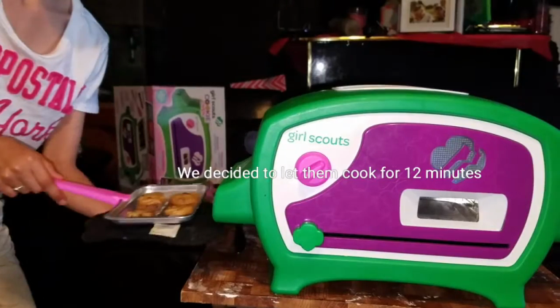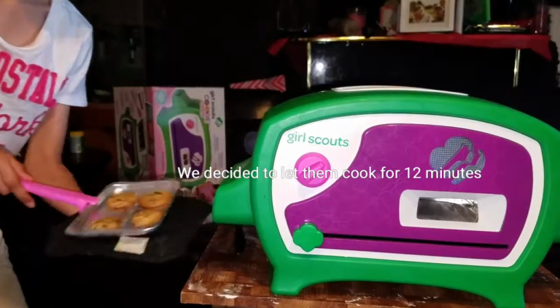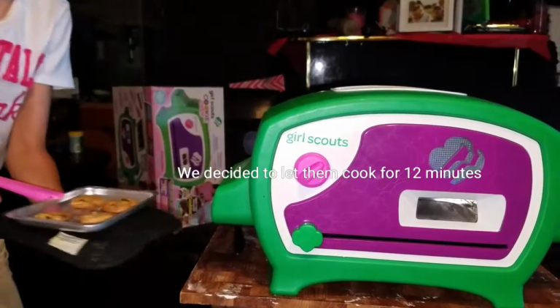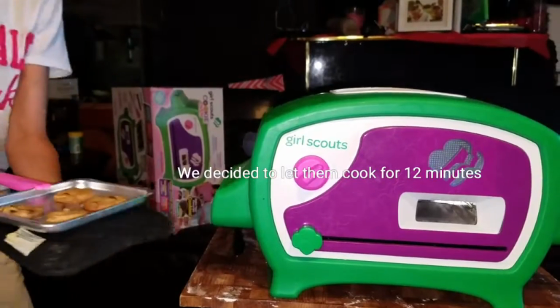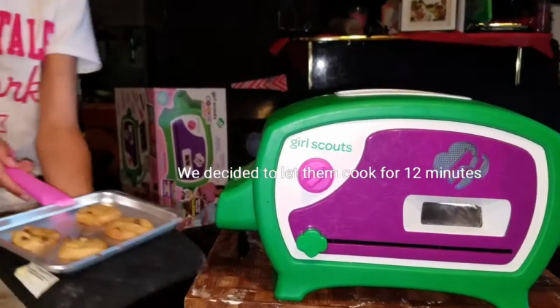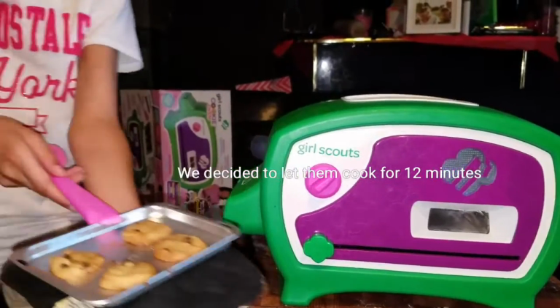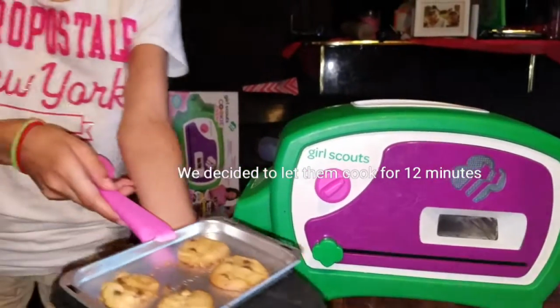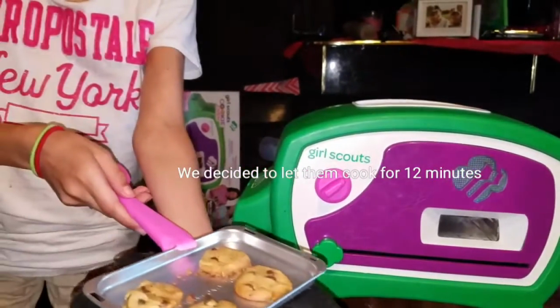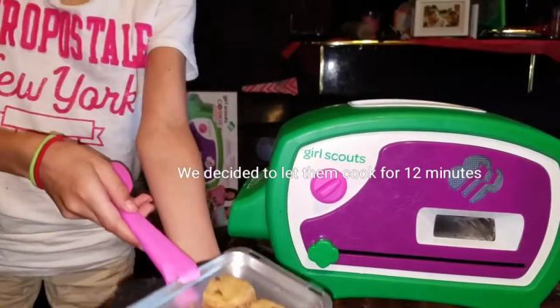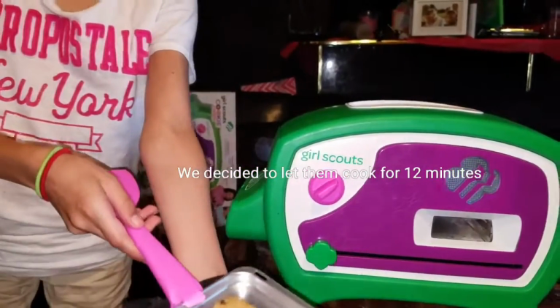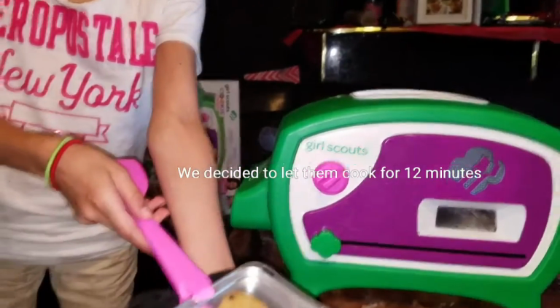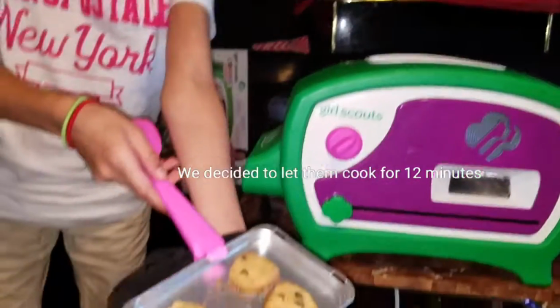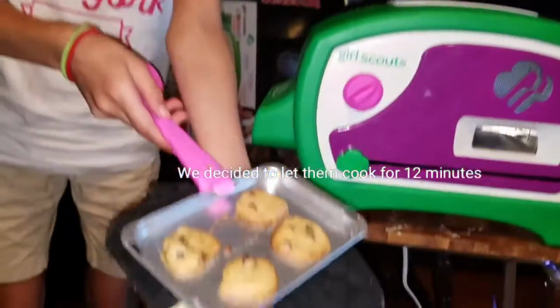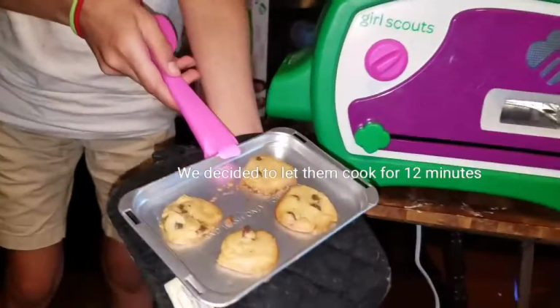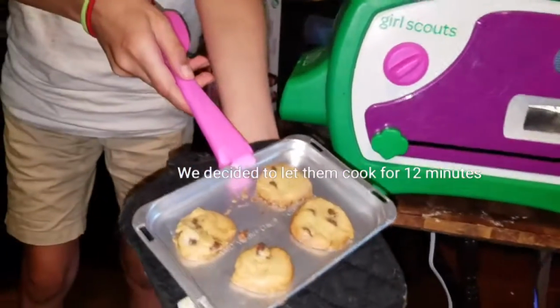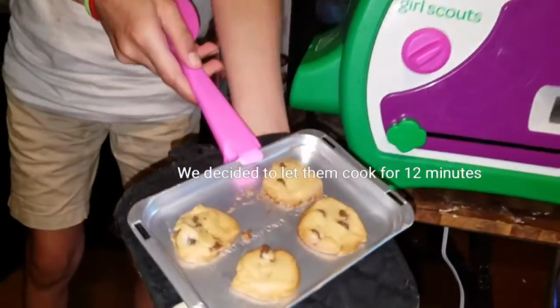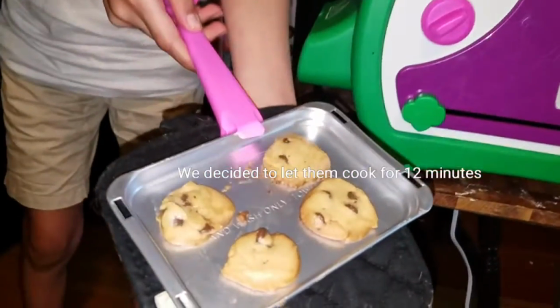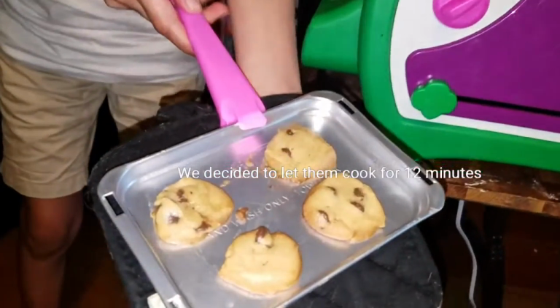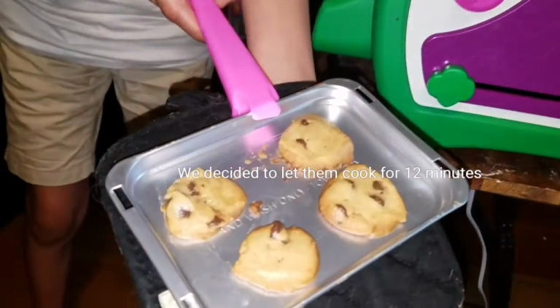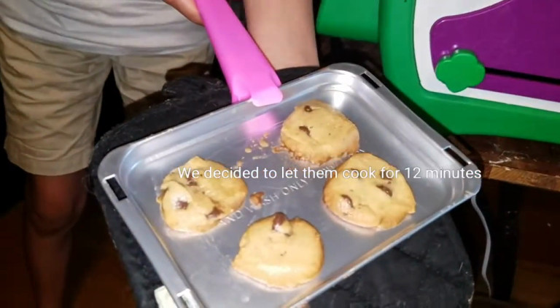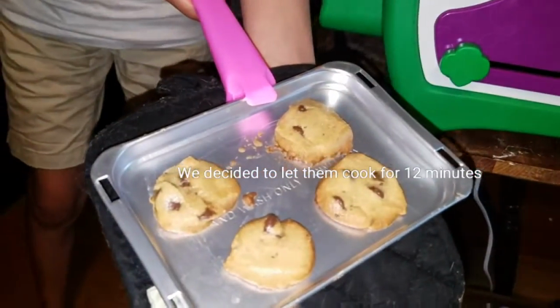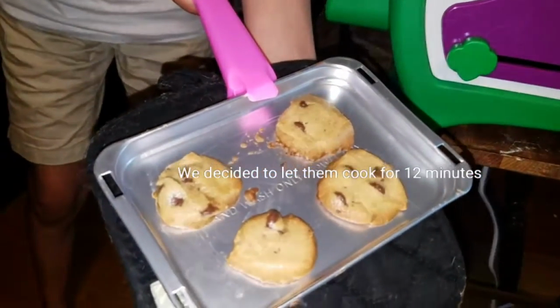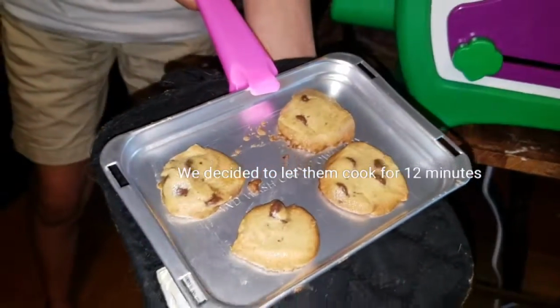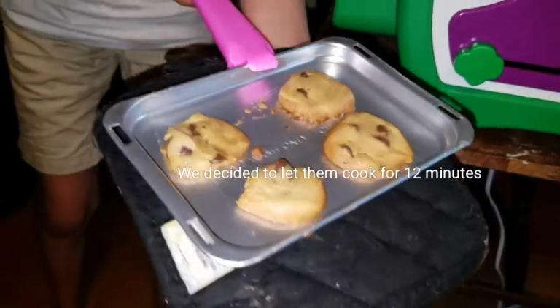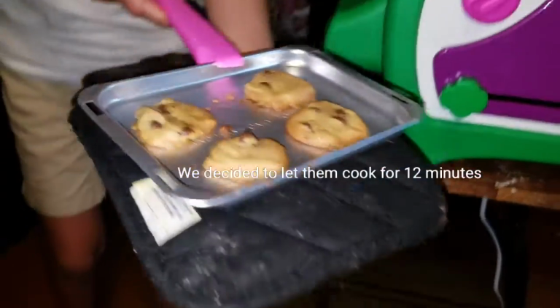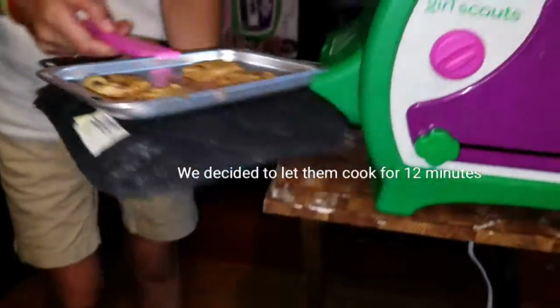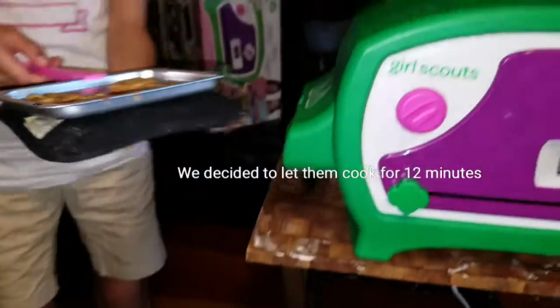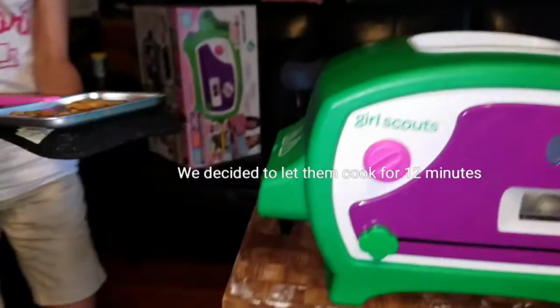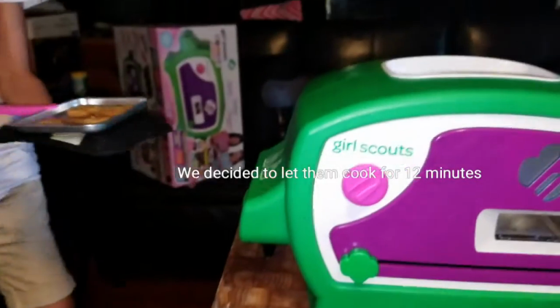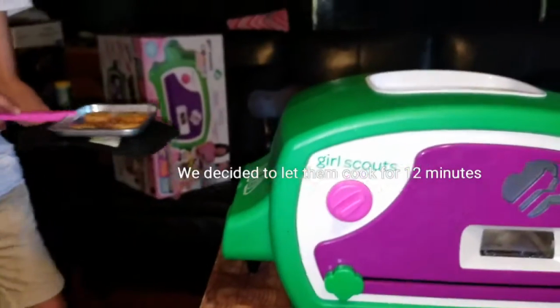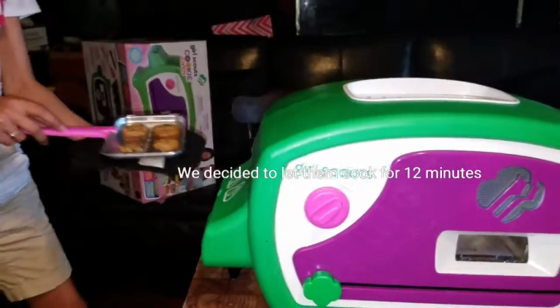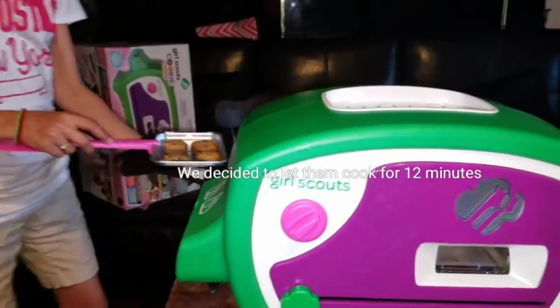And this is what the cookies look like. Put them up on top.